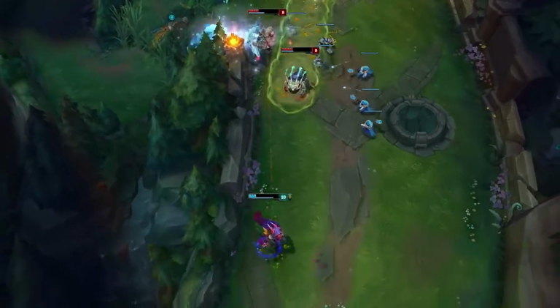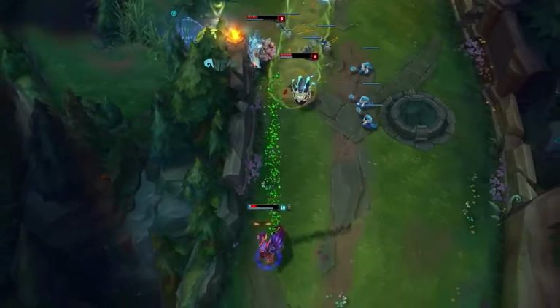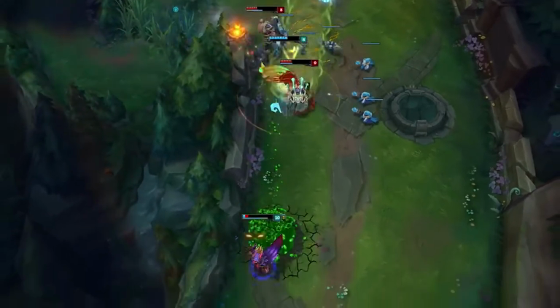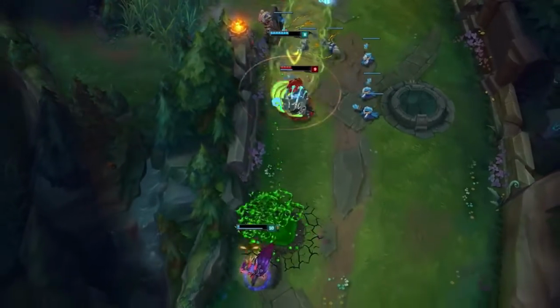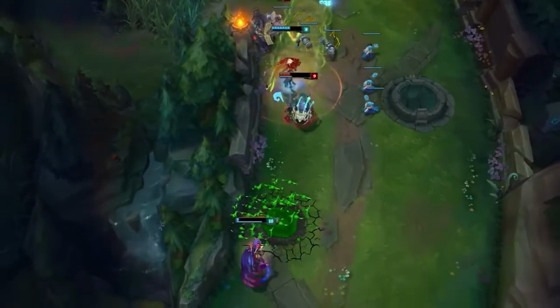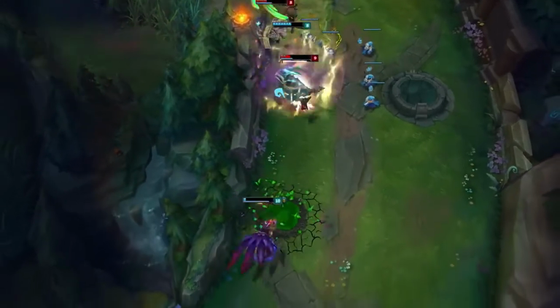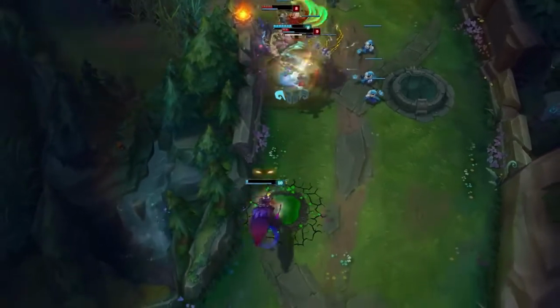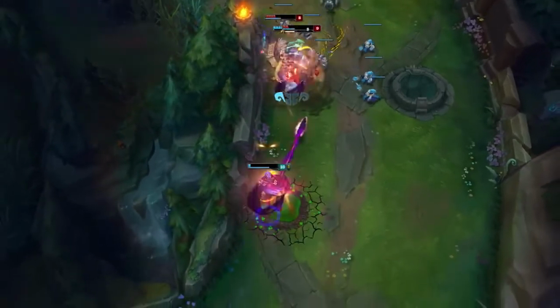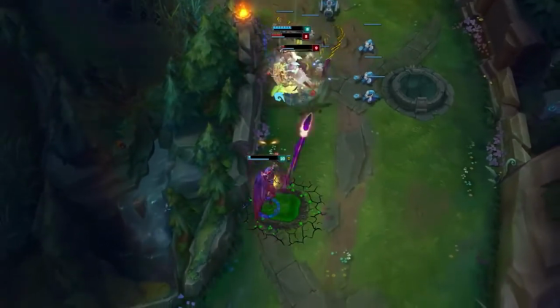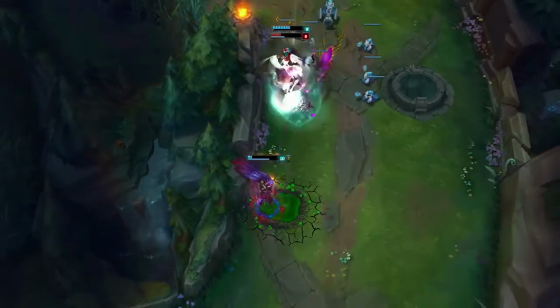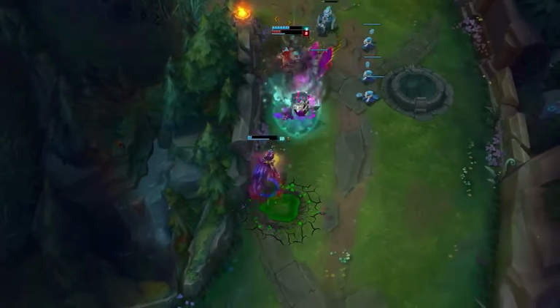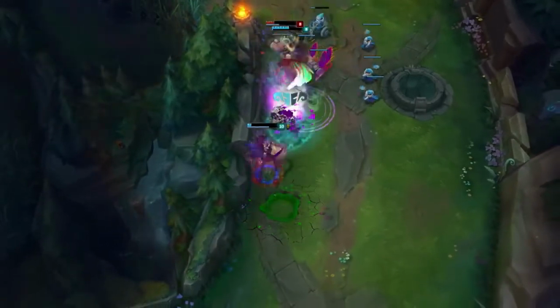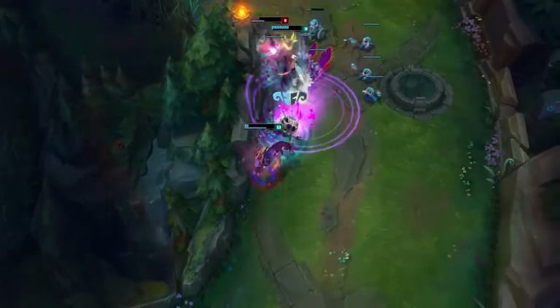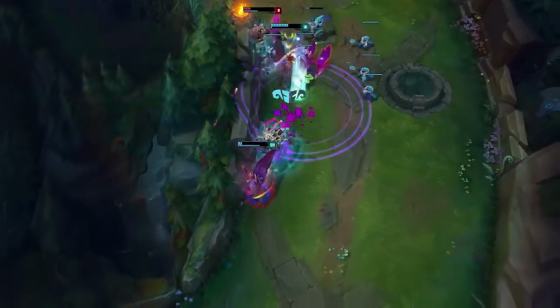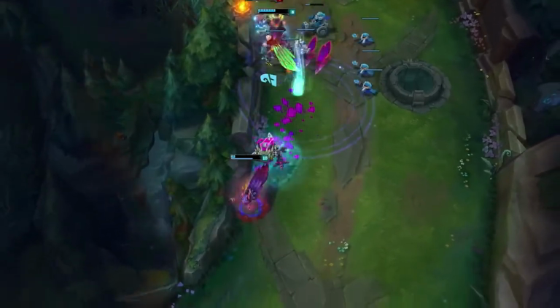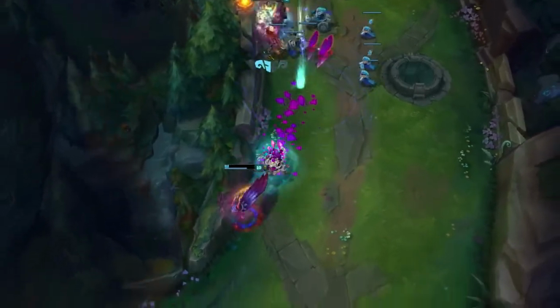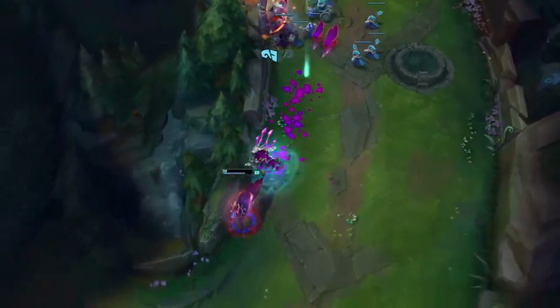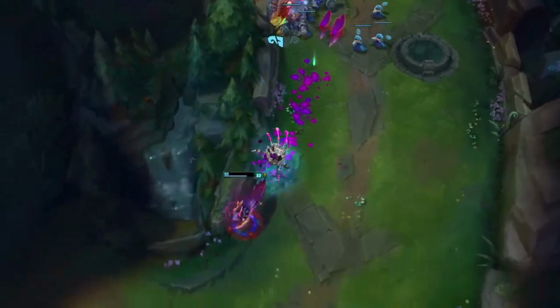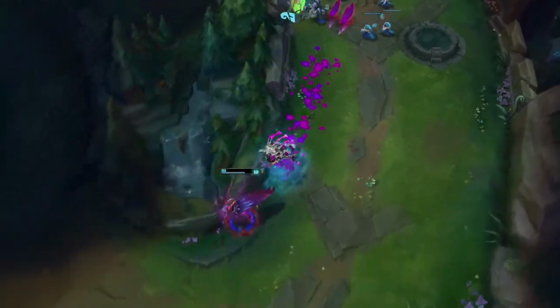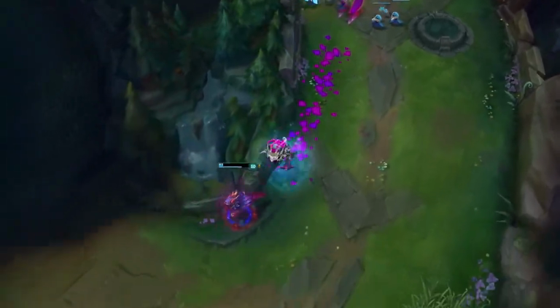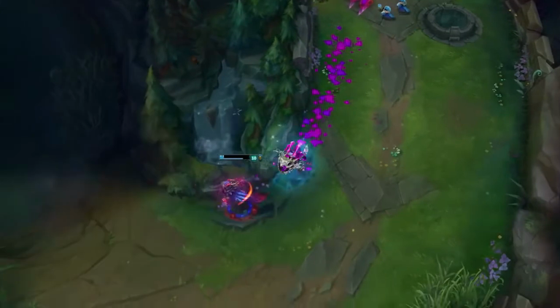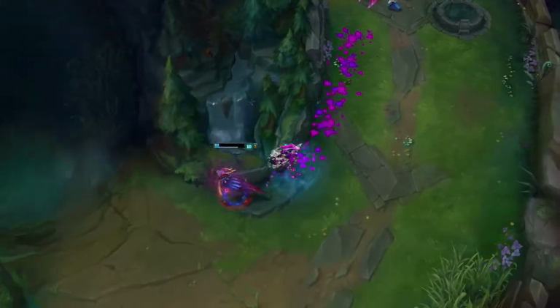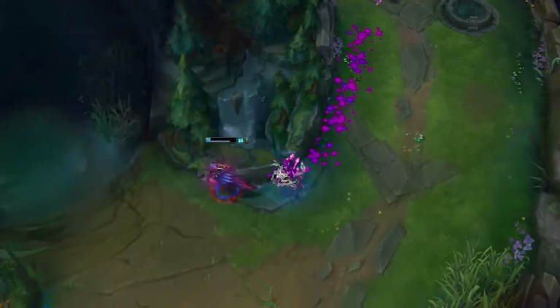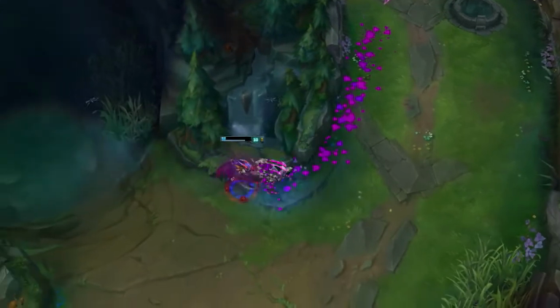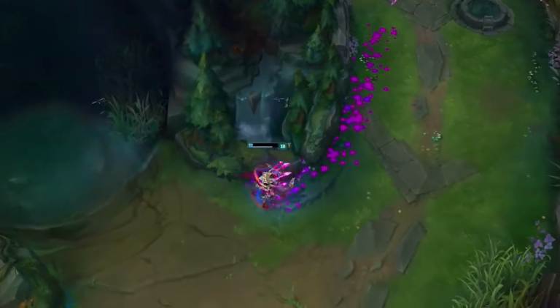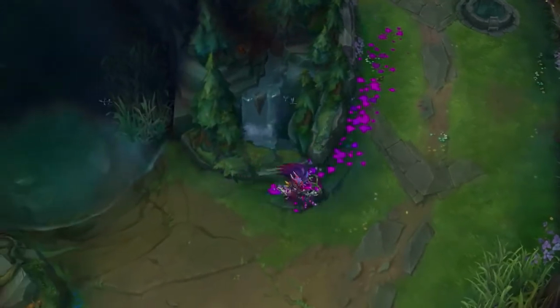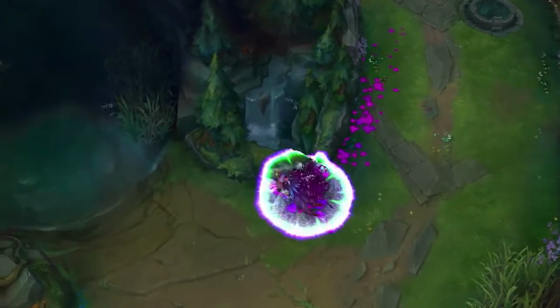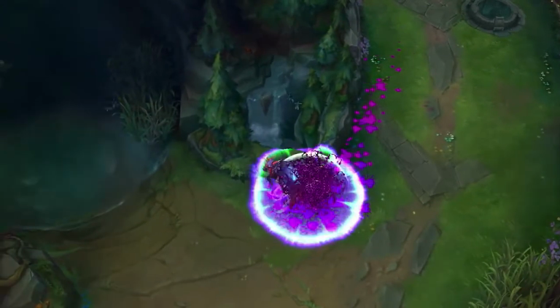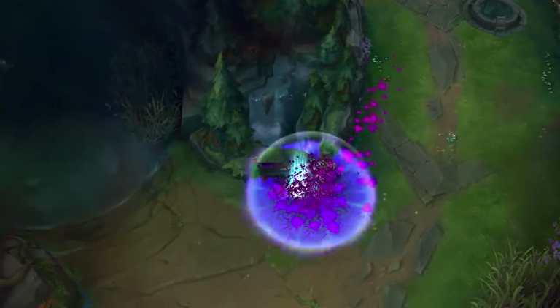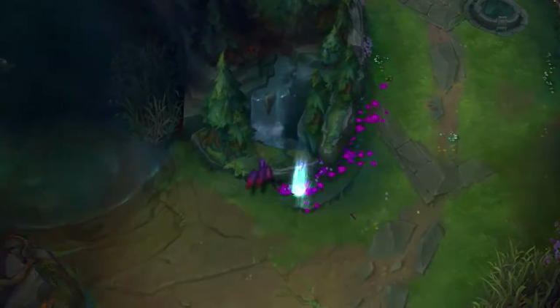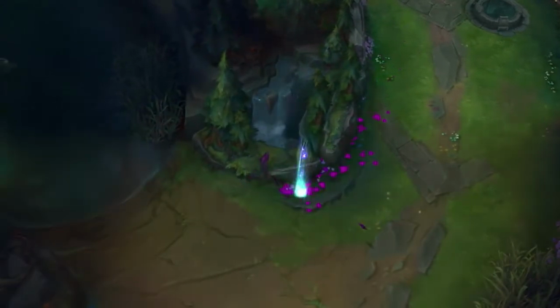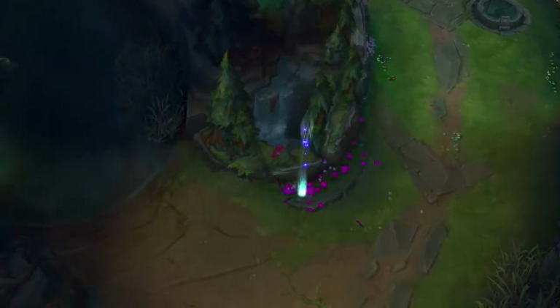A flyby from Rakan sets Xayah up for the kill on Kog, and they both live happily ever... well, they tried.